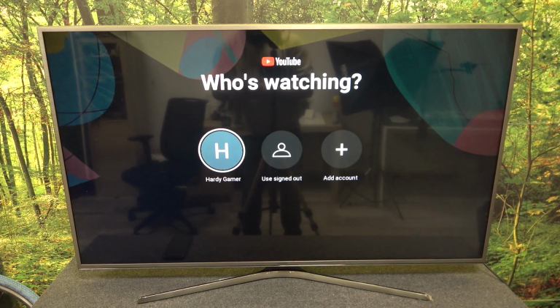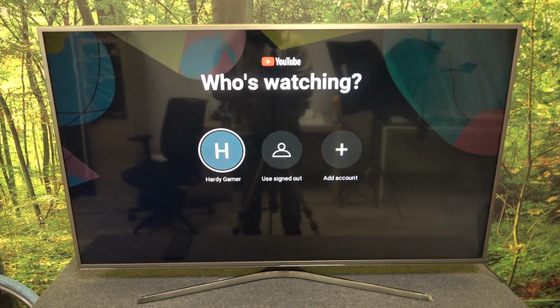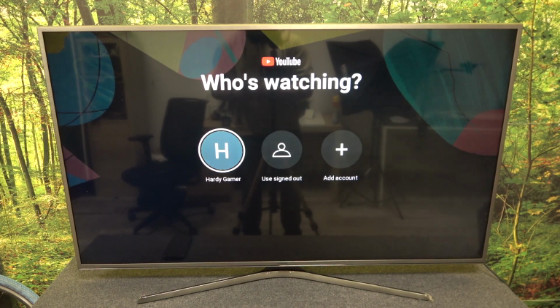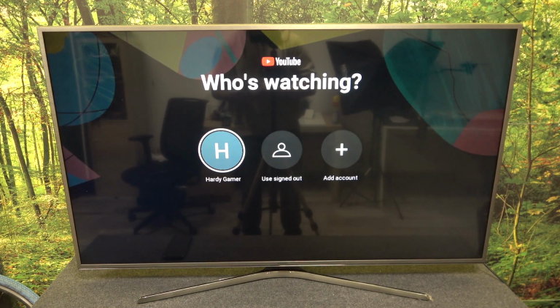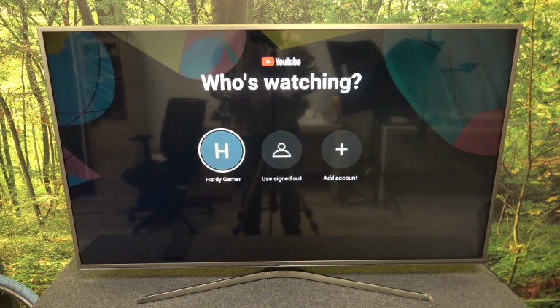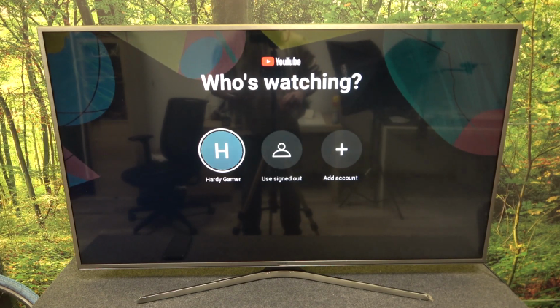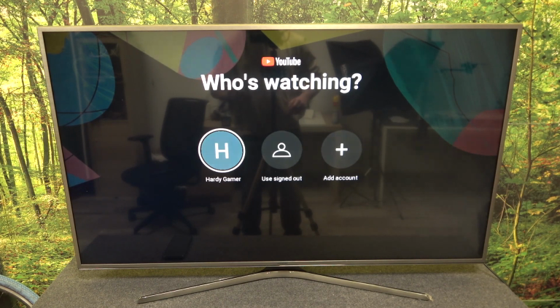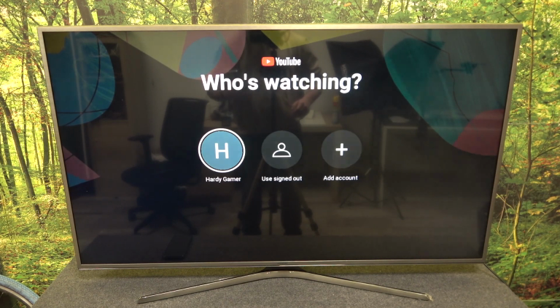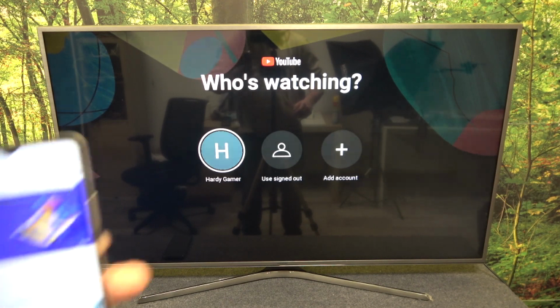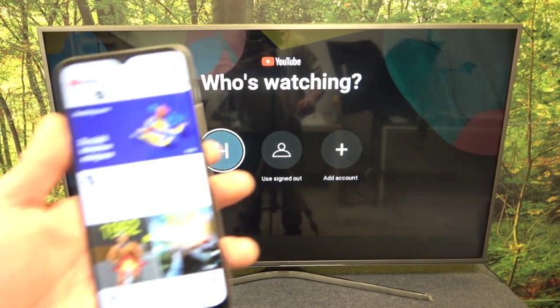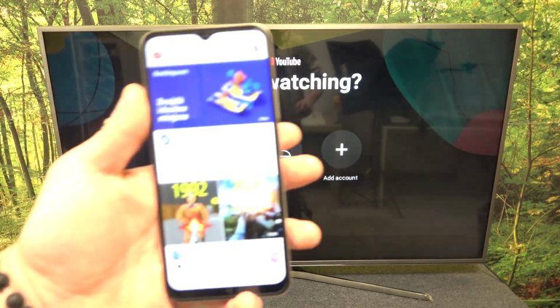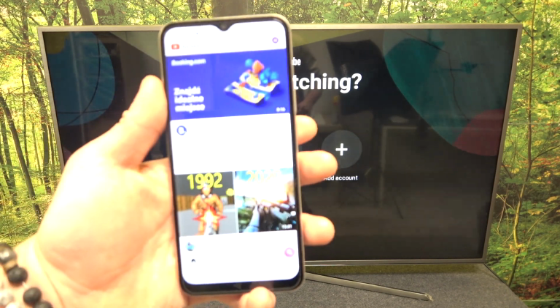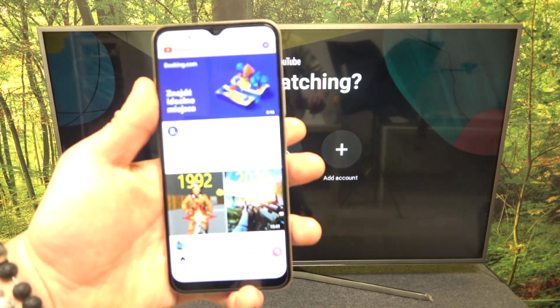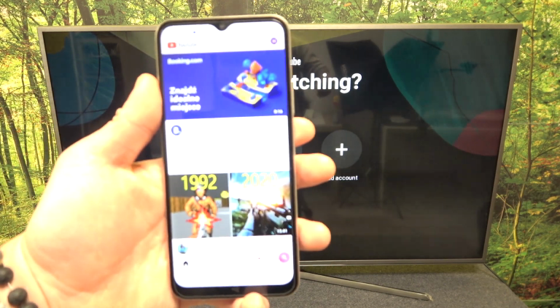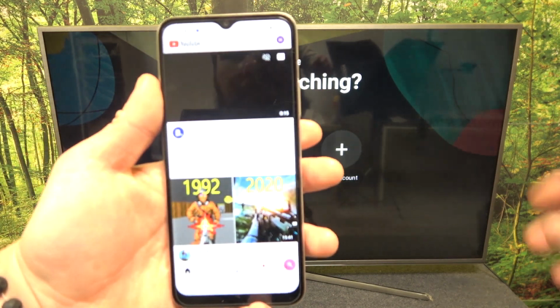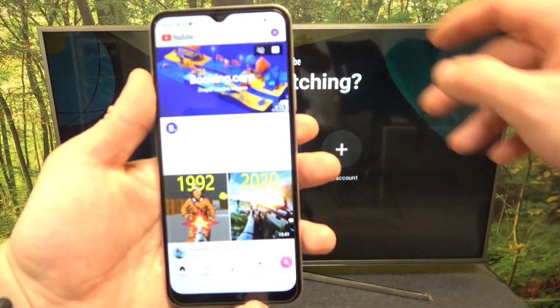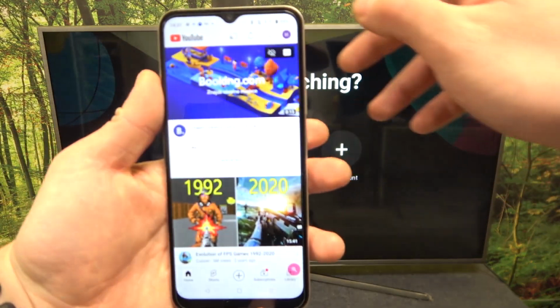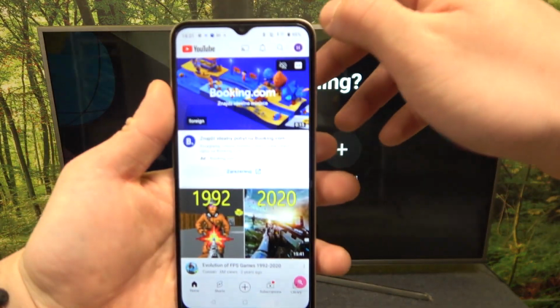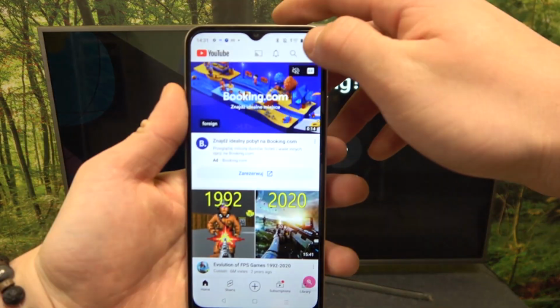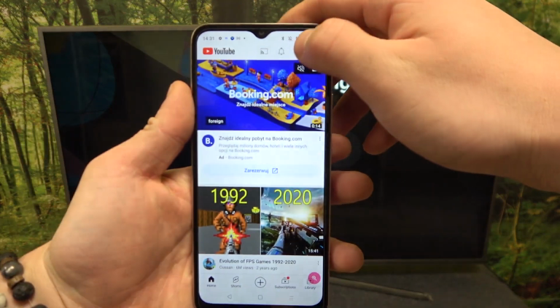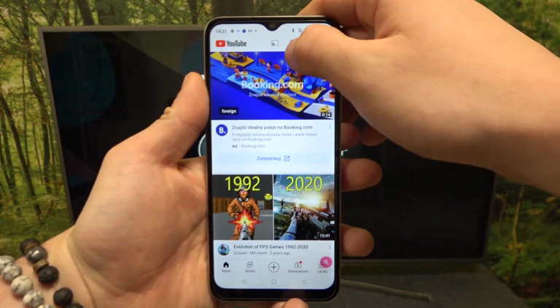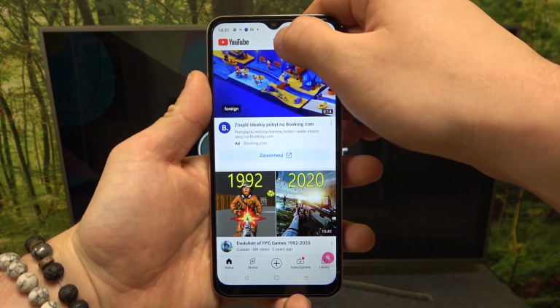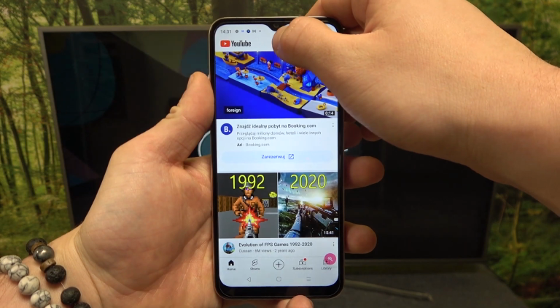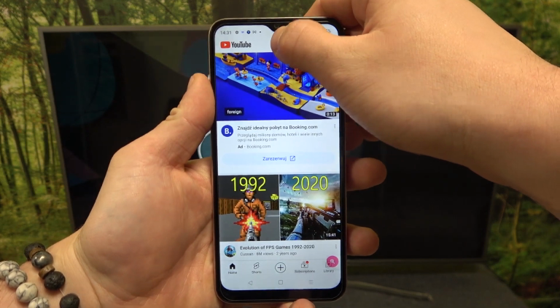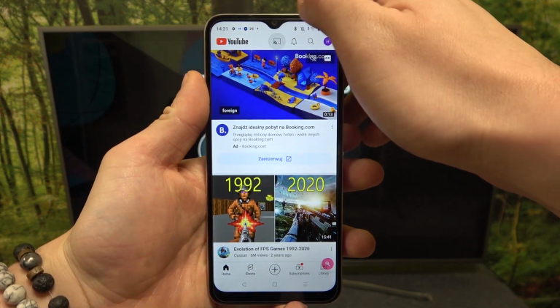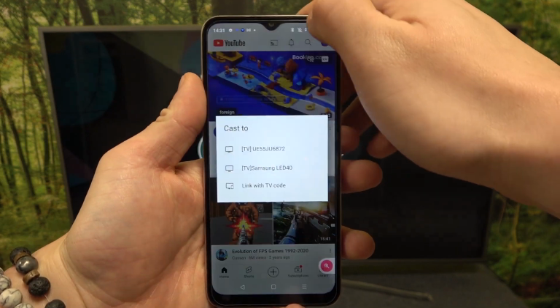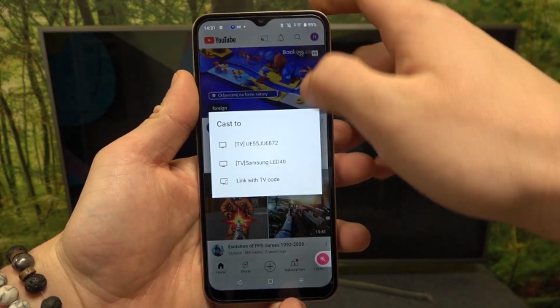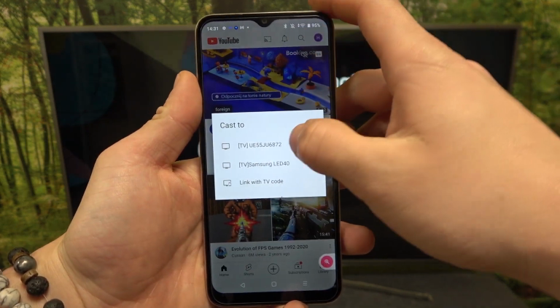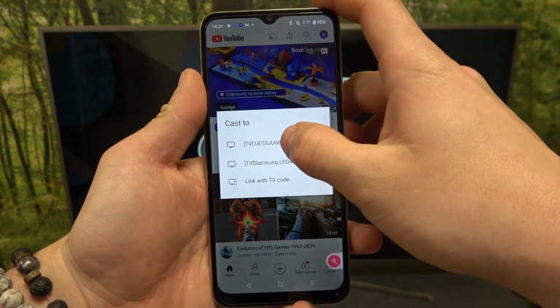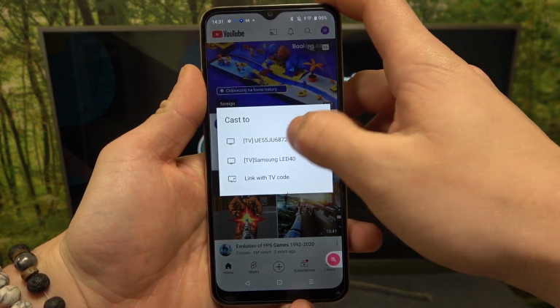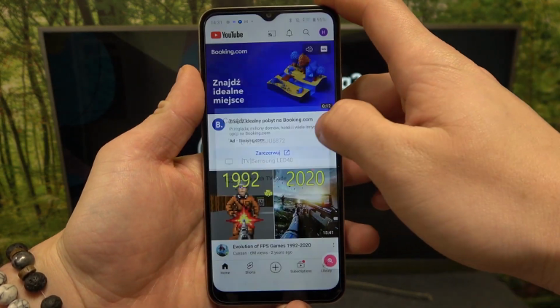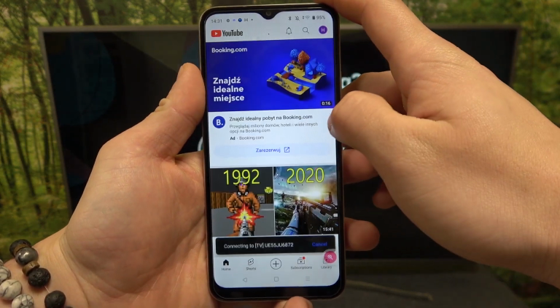In the beginning, make sure that both devices are connected to the same Wi-Fi. Then enter the YouTube app and press the screencast button. Select your TV.